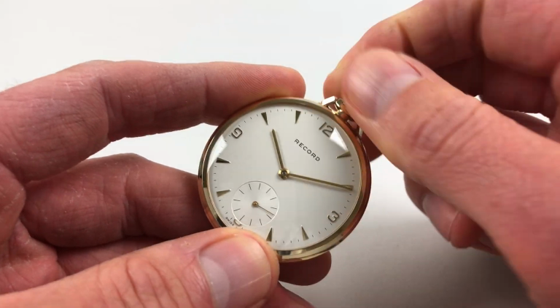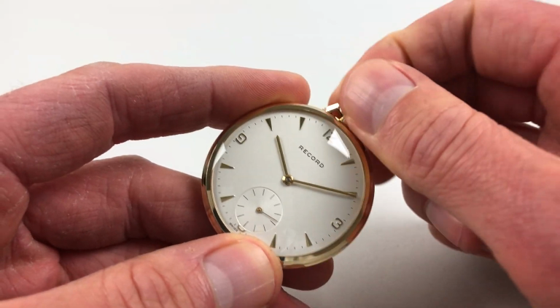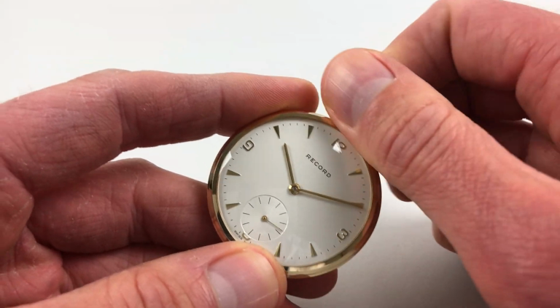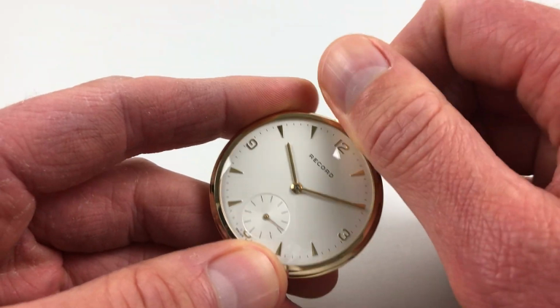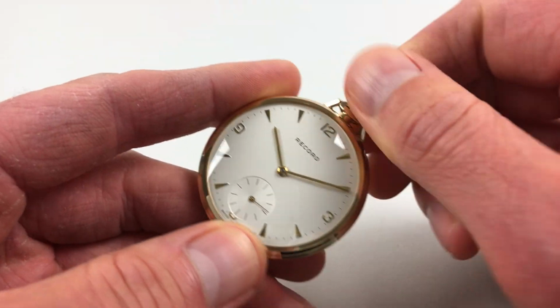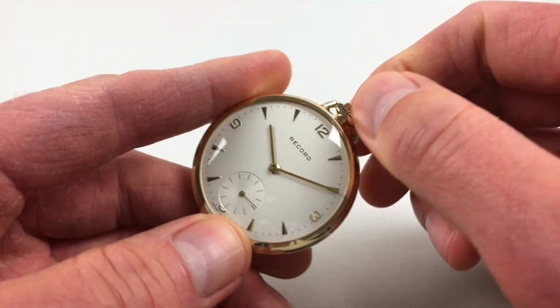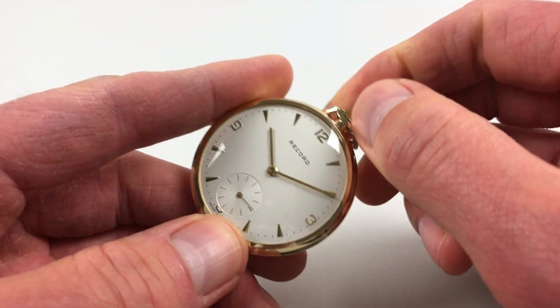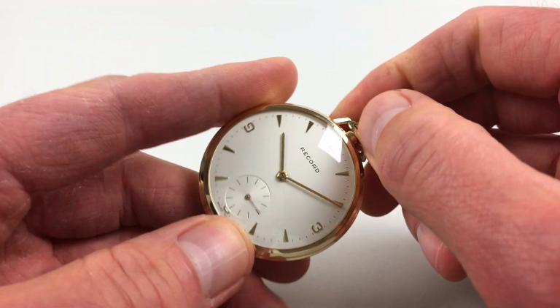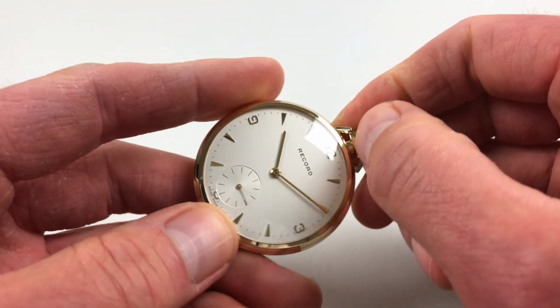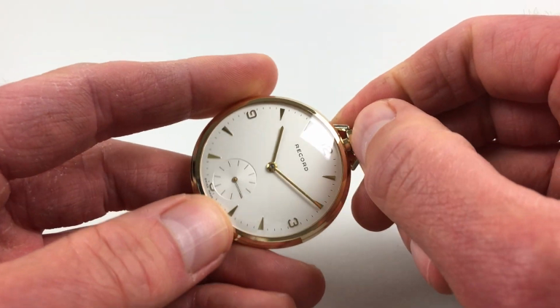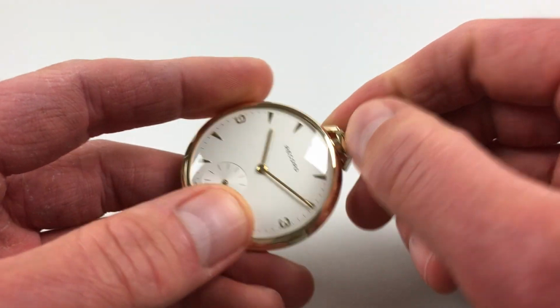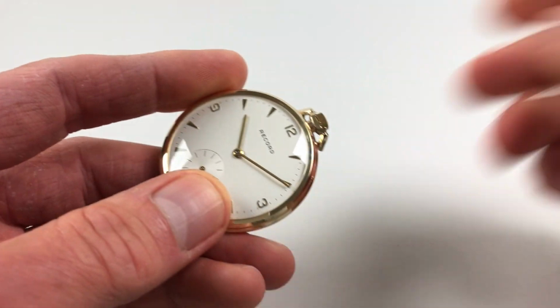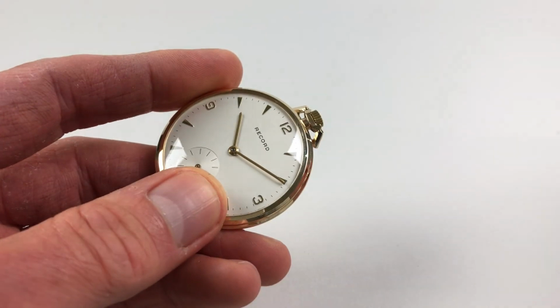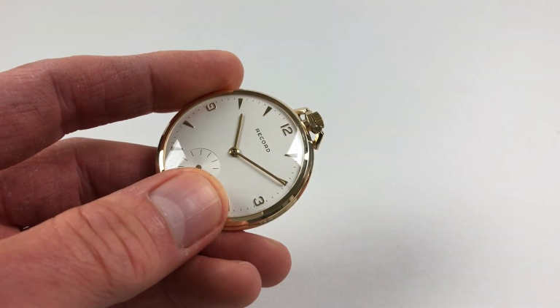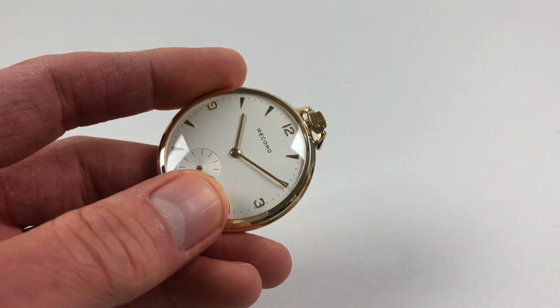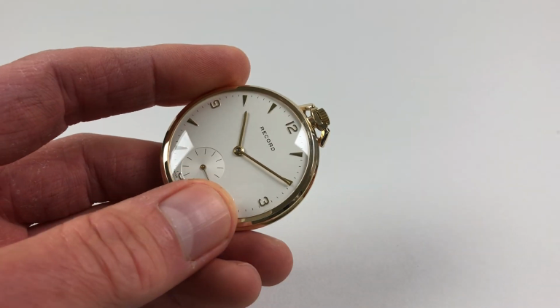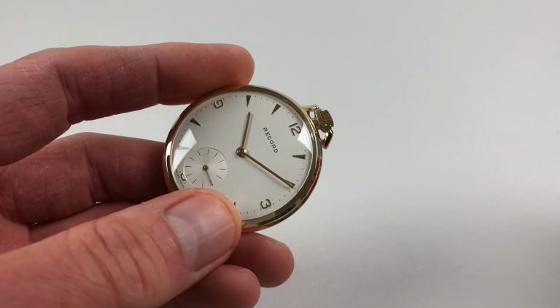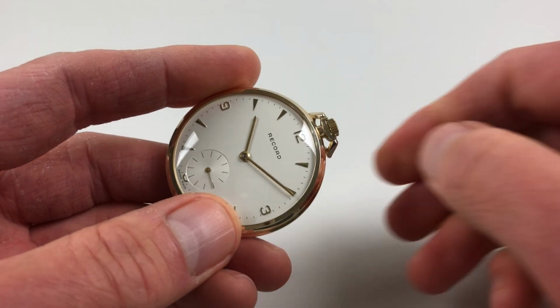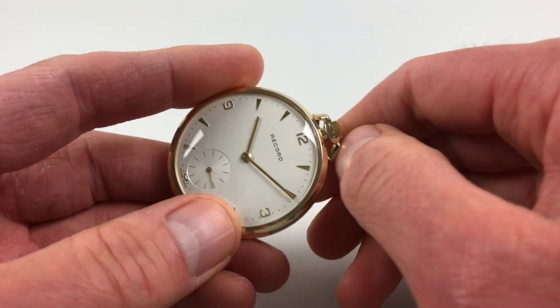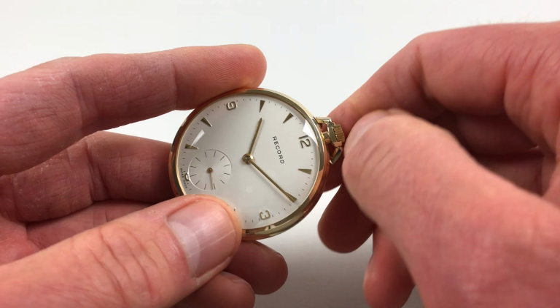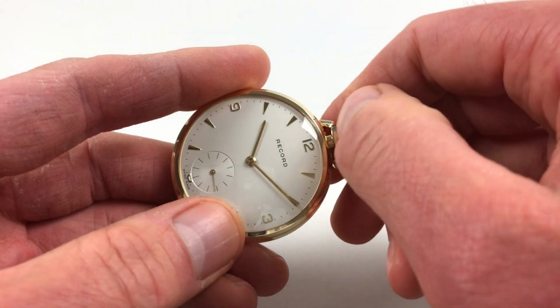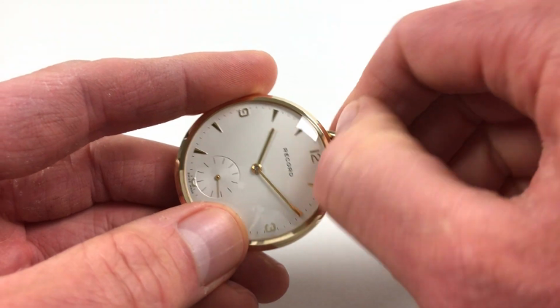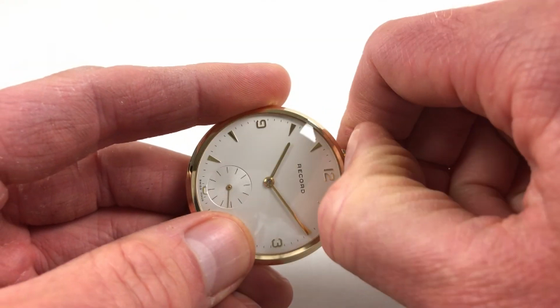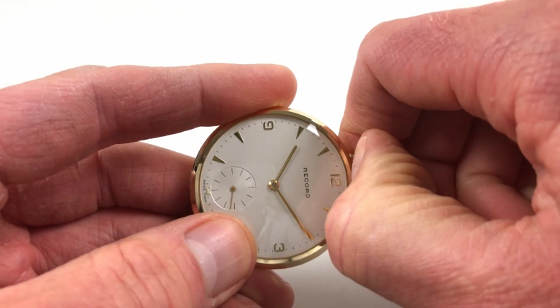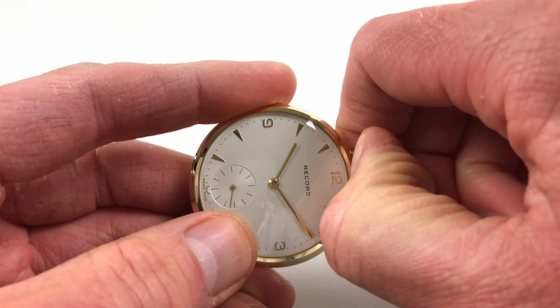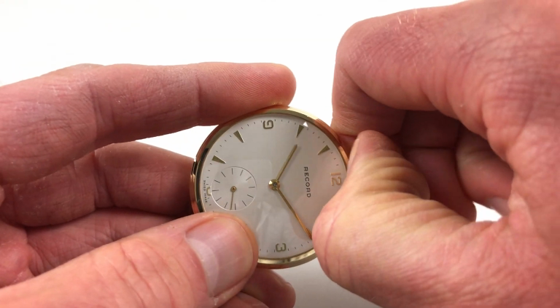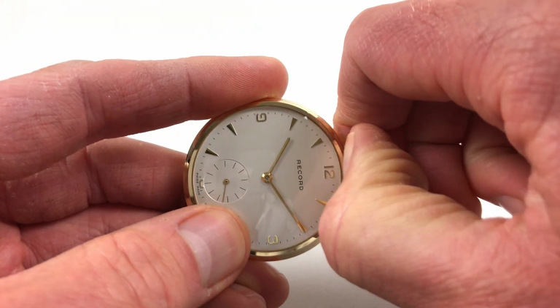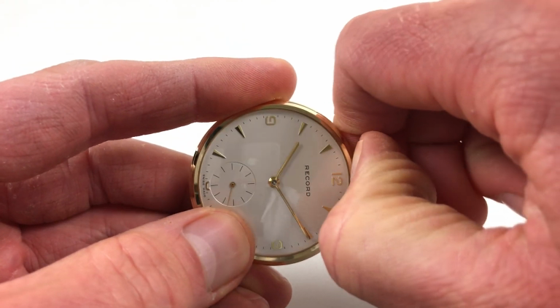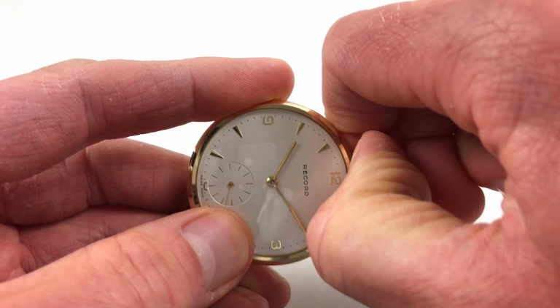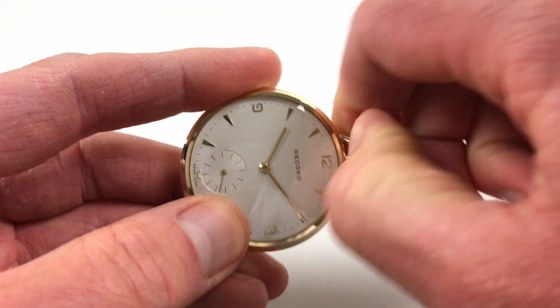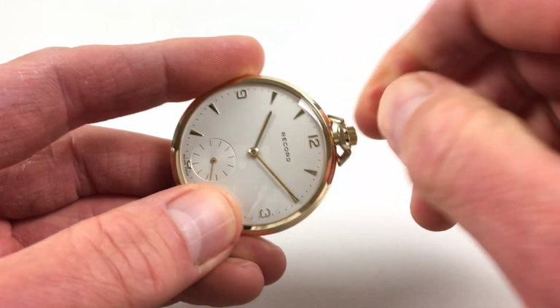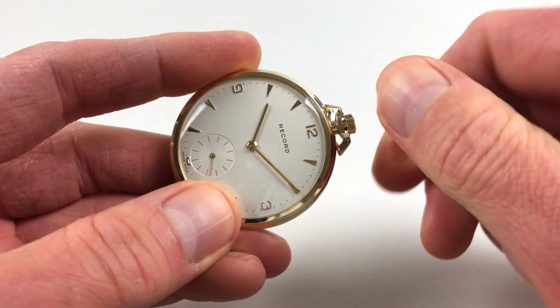Hand setting is adjusted in the normal manner — just pull the crown out, and then you can turn the hands to the desired time.